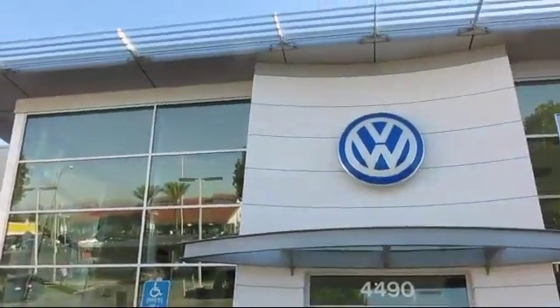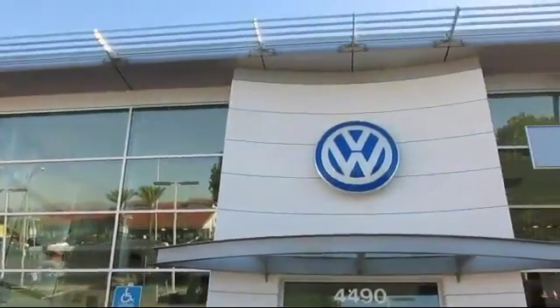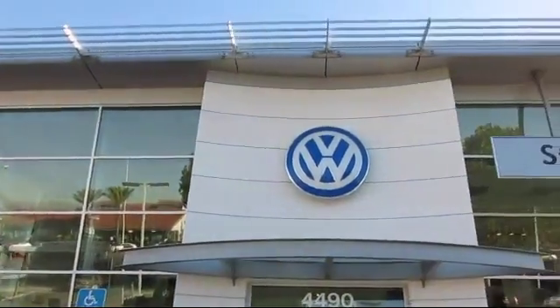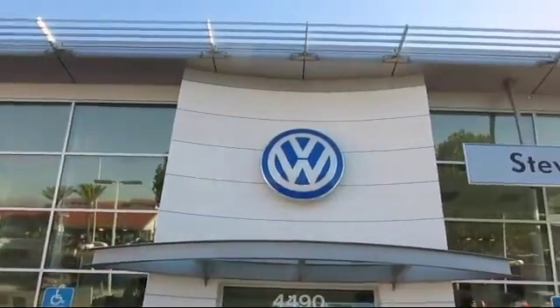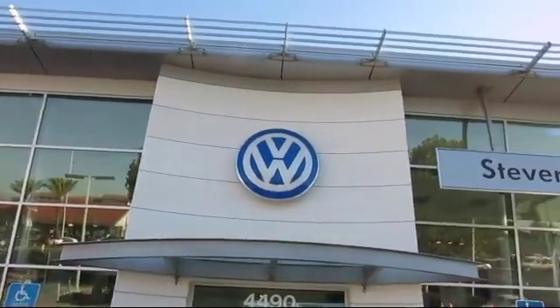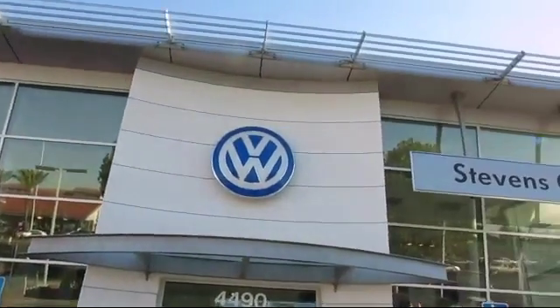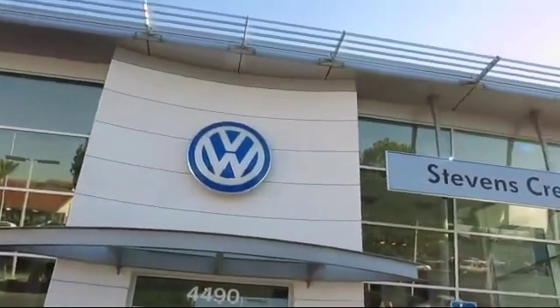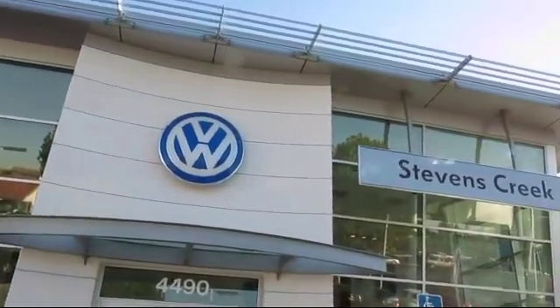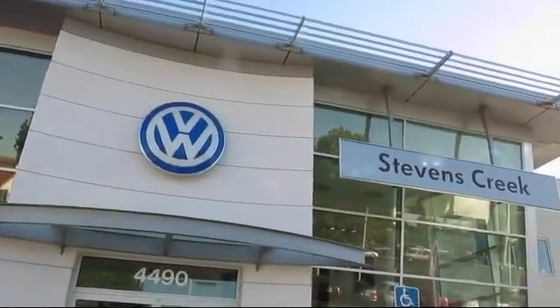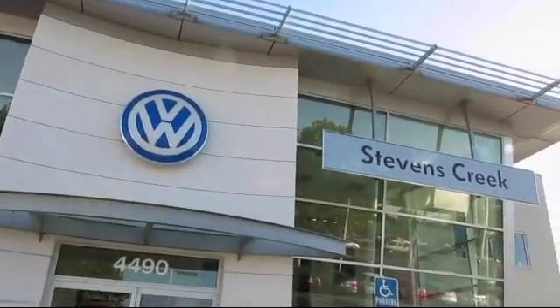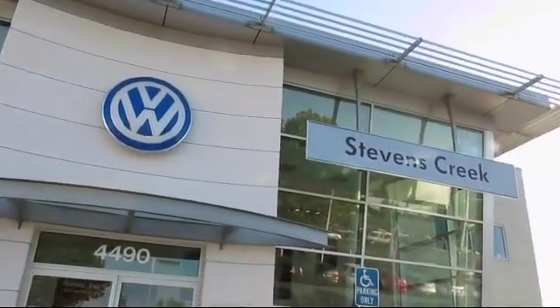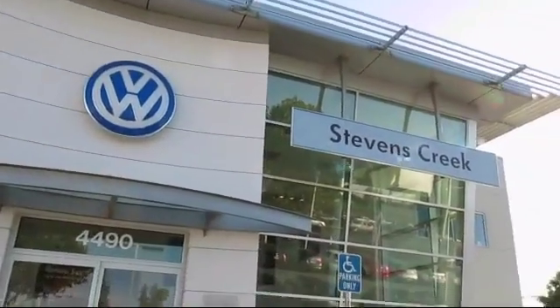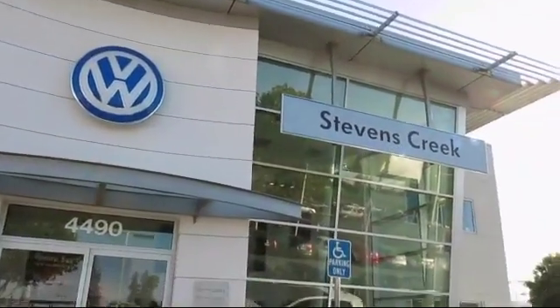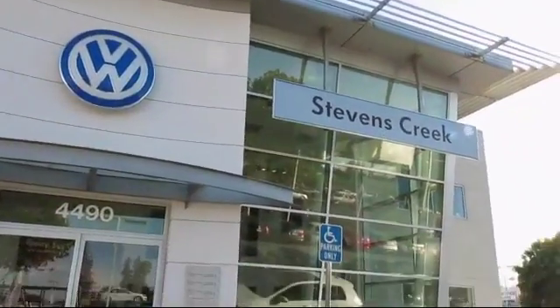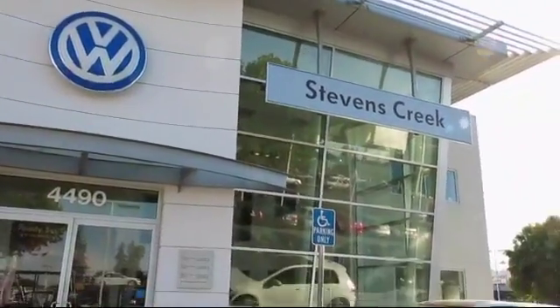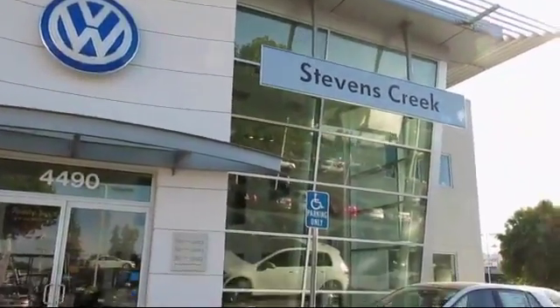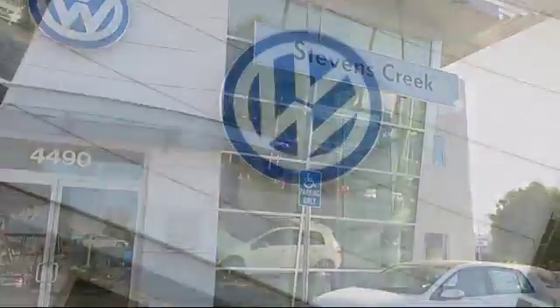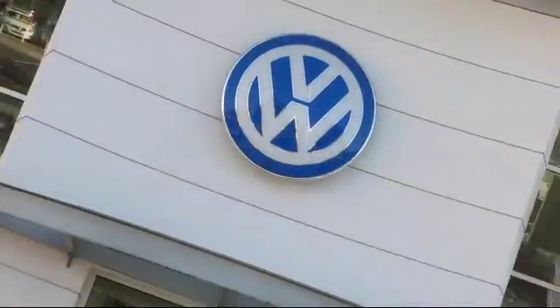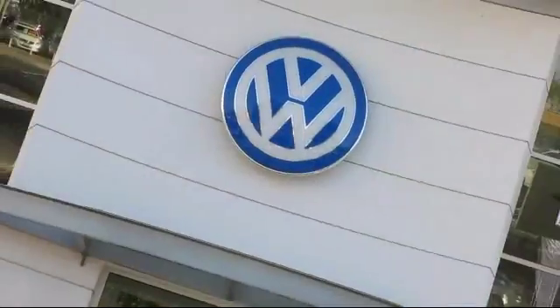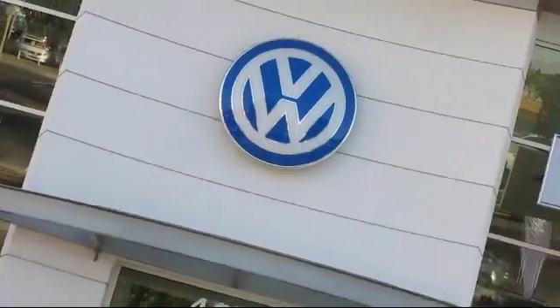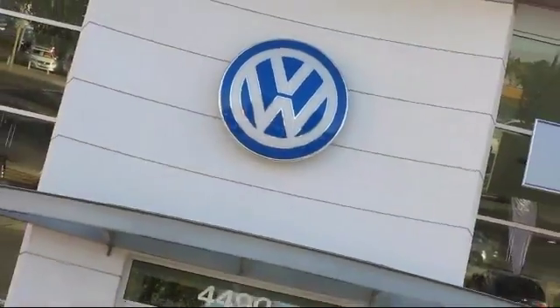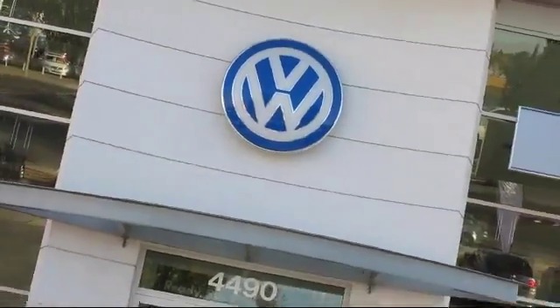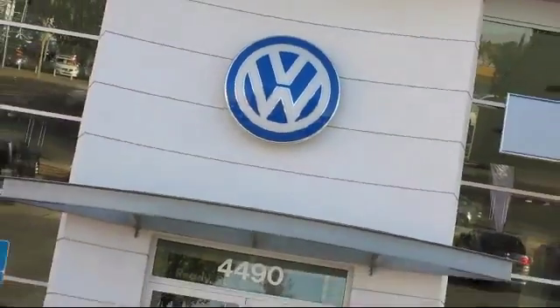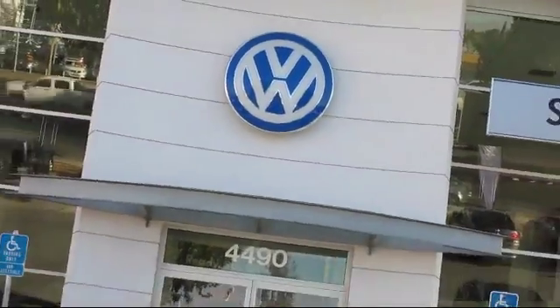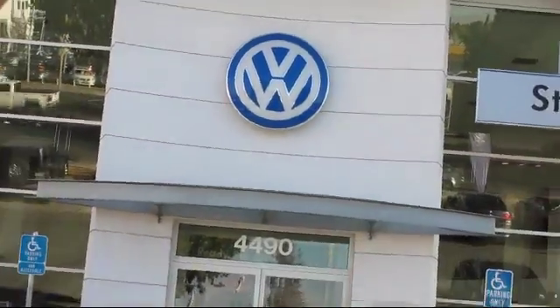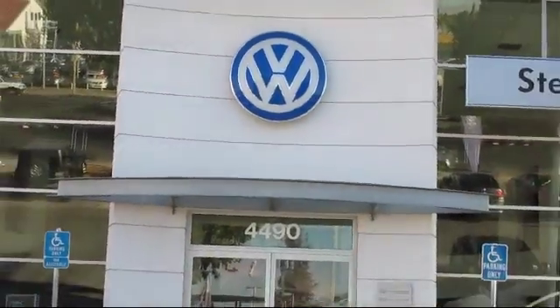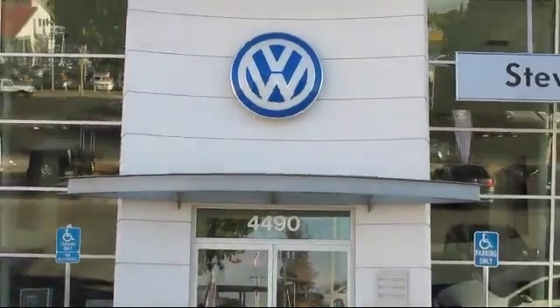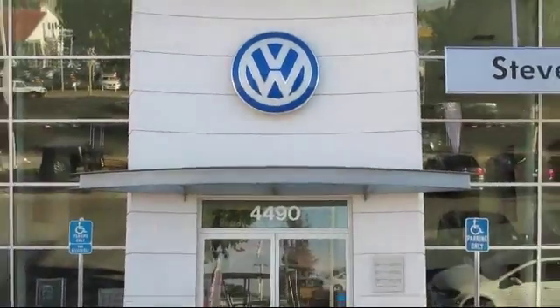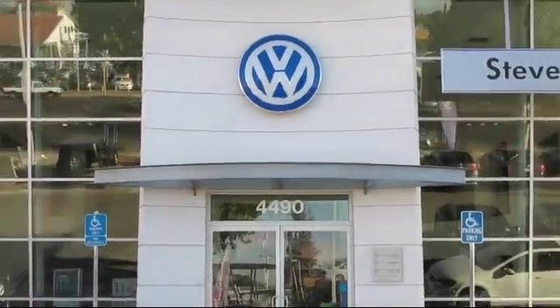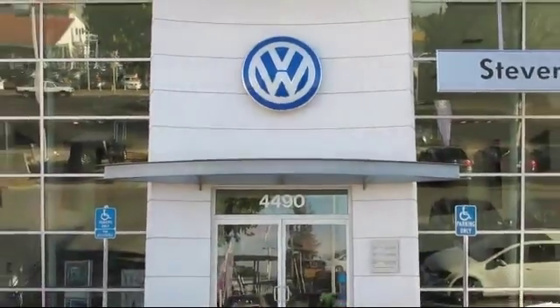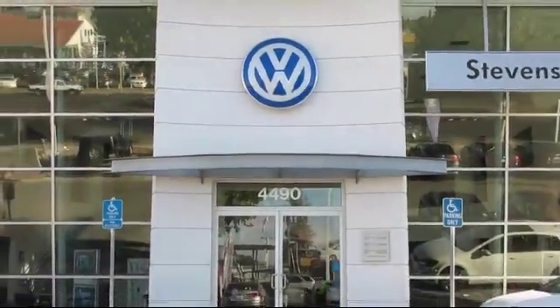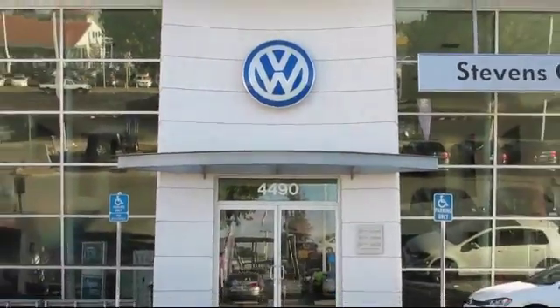Welcome to Stevens Creek Volkswagen, the number one VW dealership in Northern California.